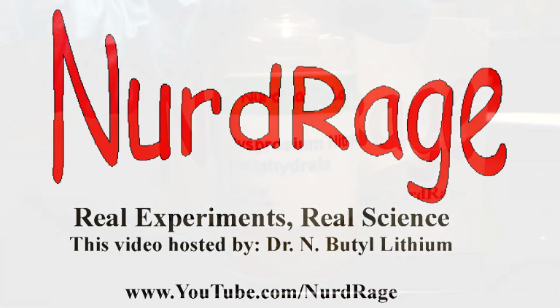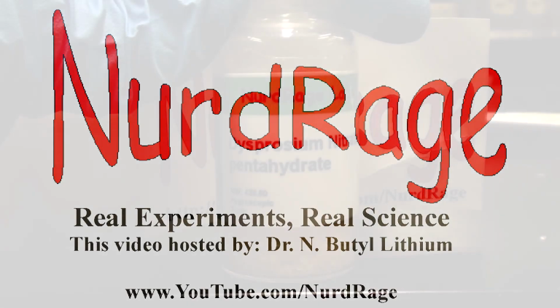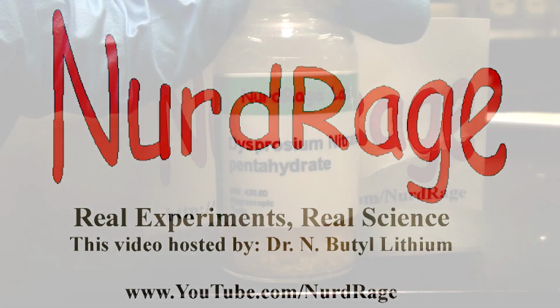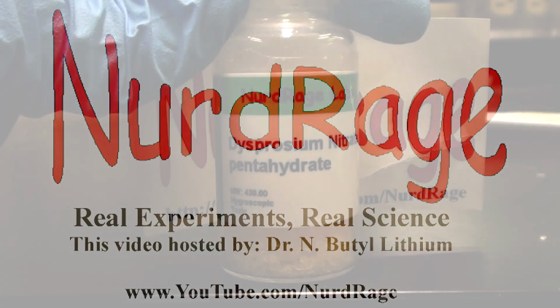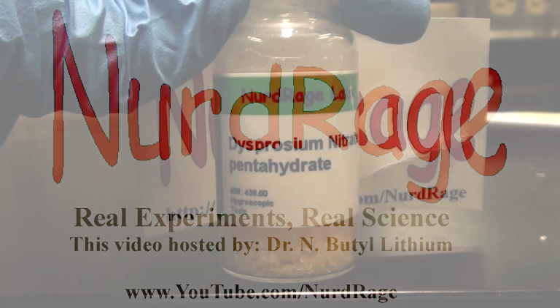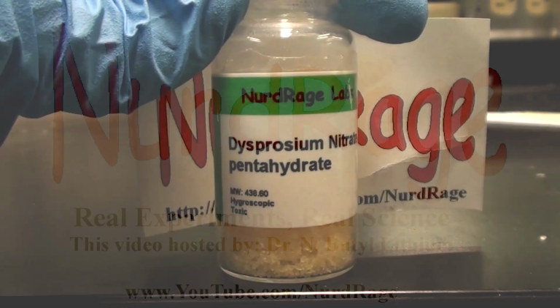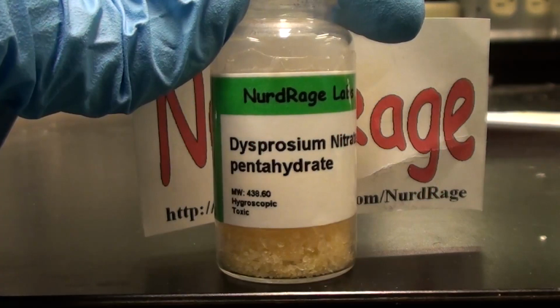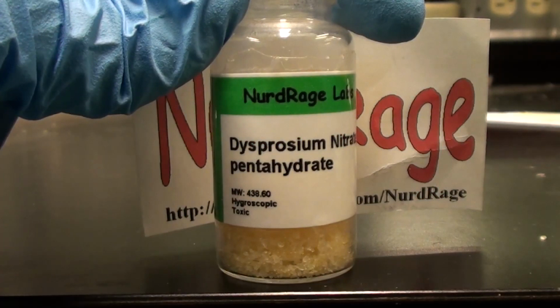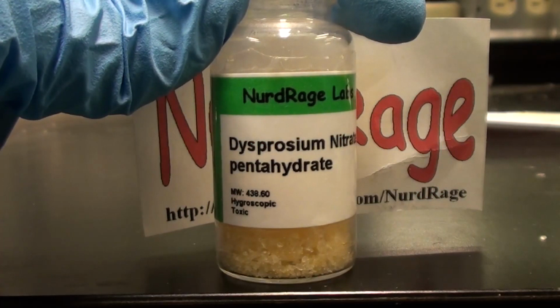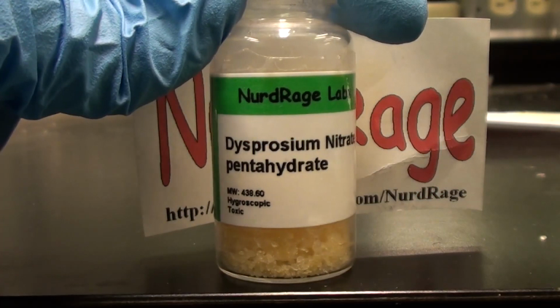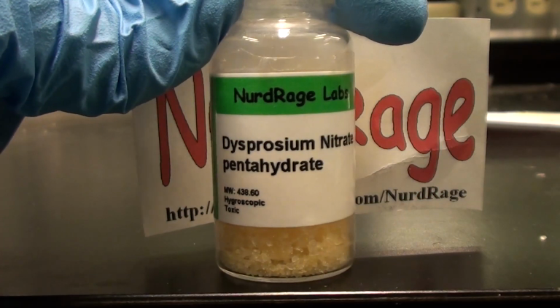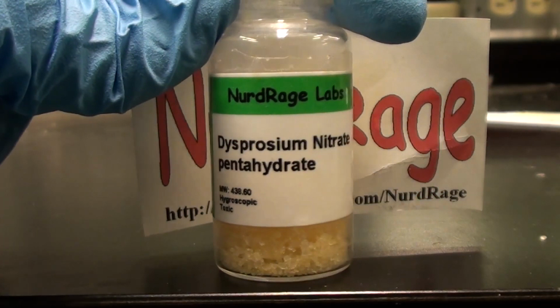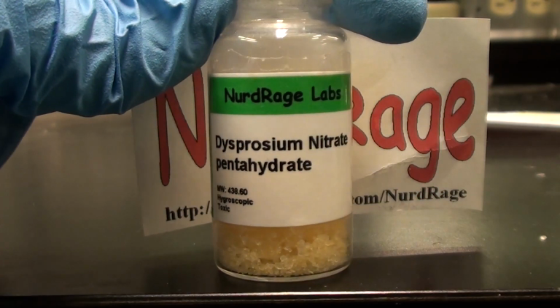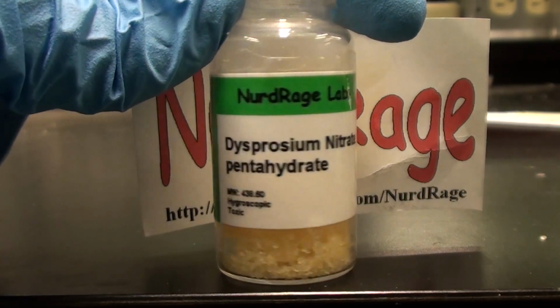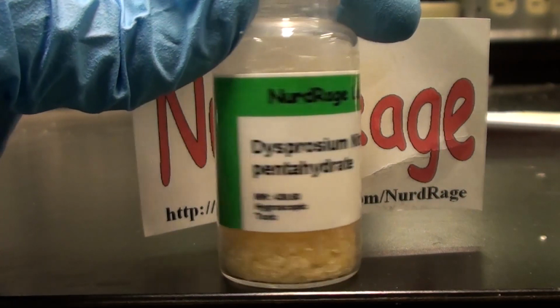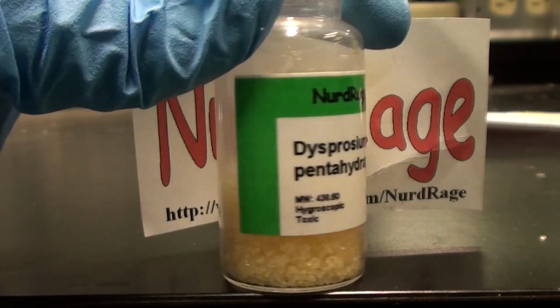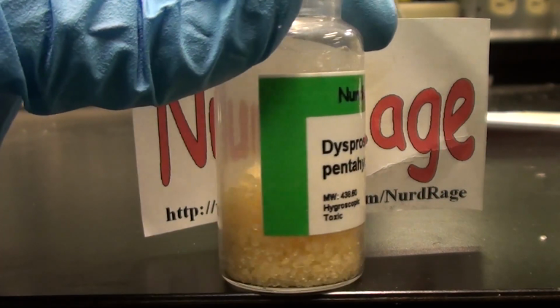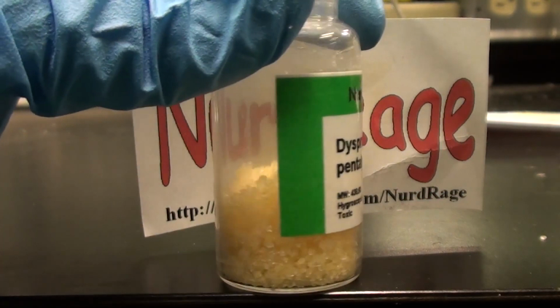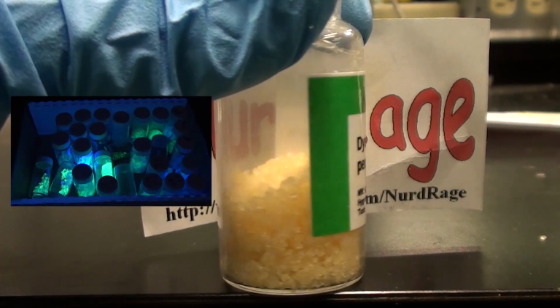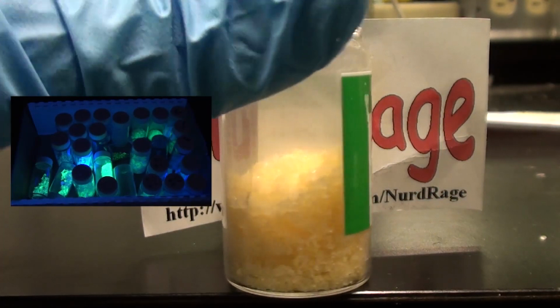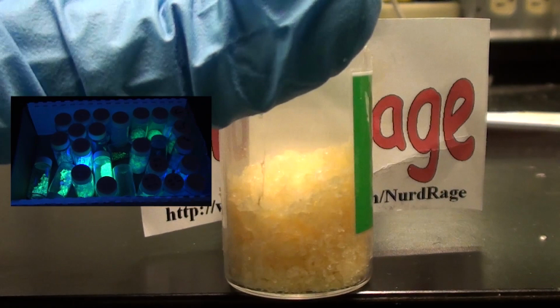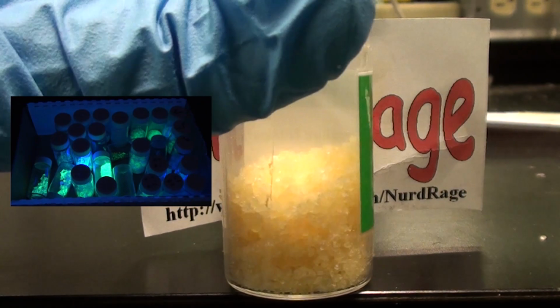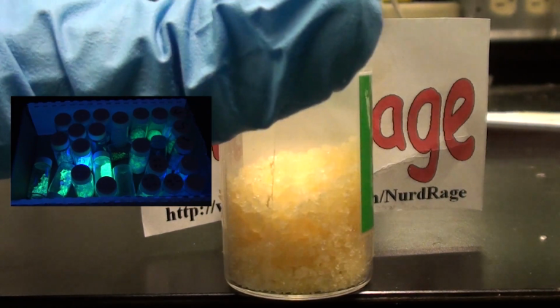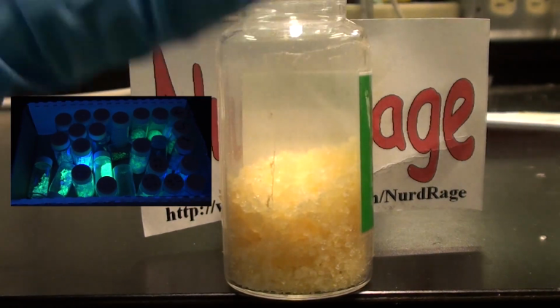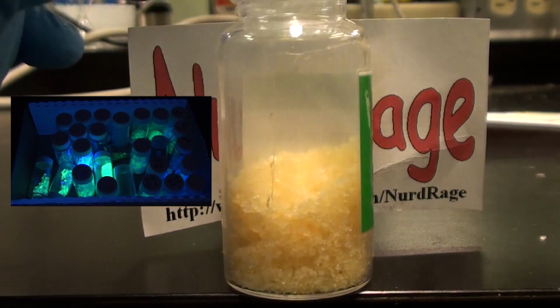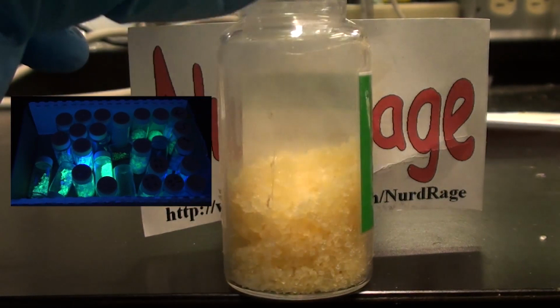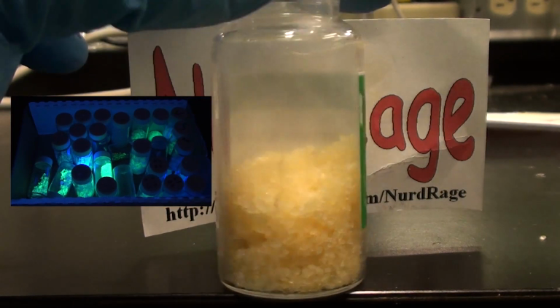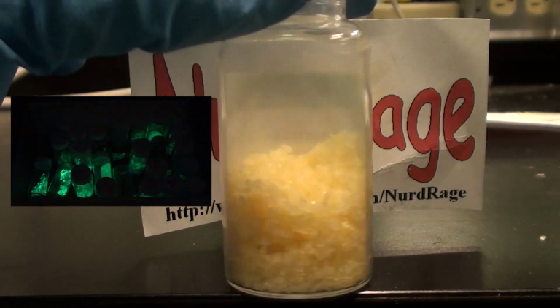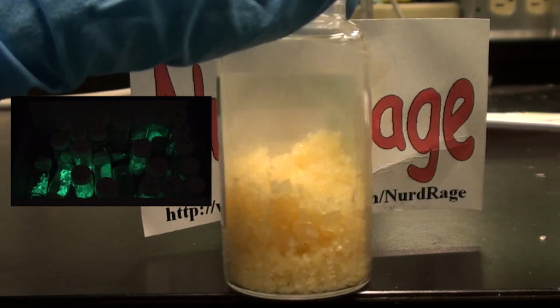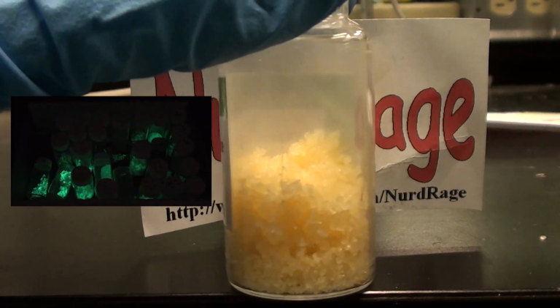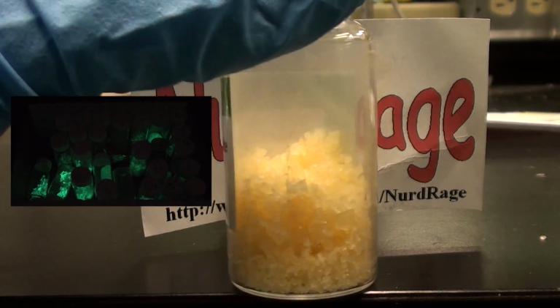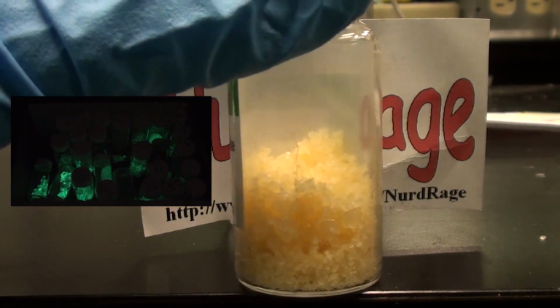Greetings fellow nerds. We used dysprosium nitrate some time ago to make glow-in-the-dark powder.